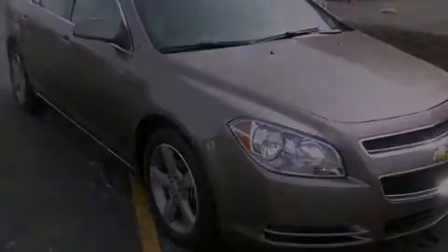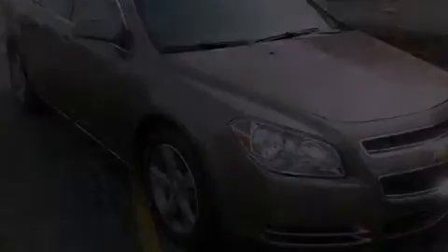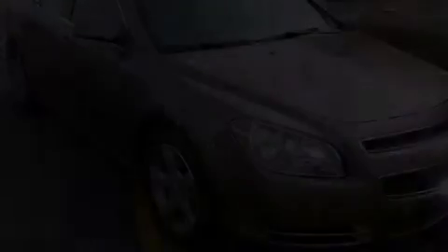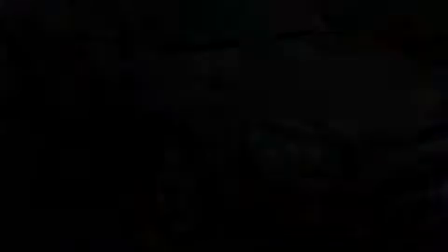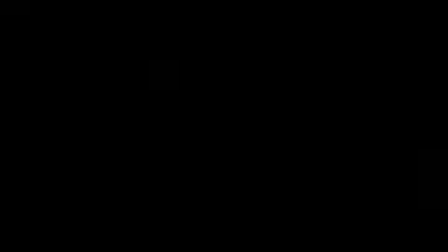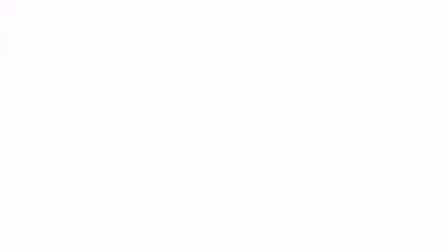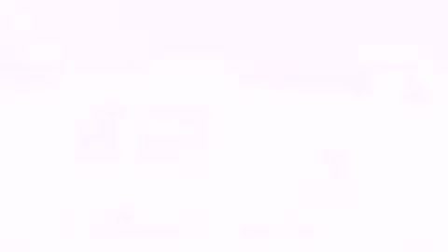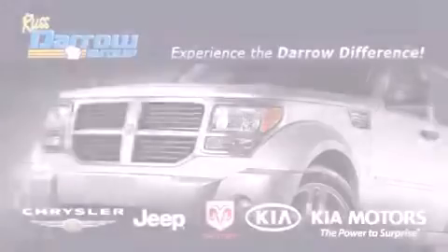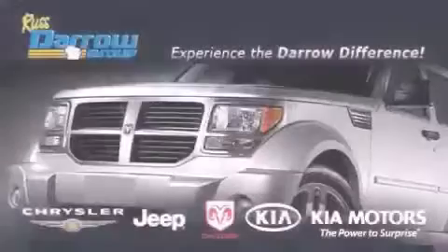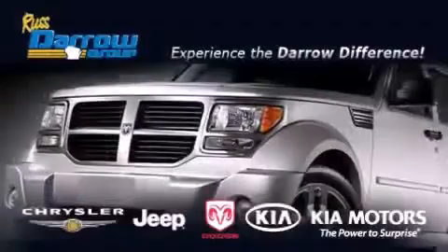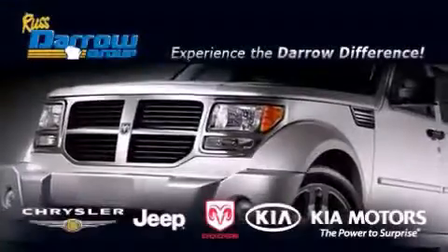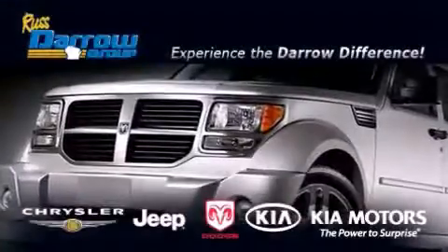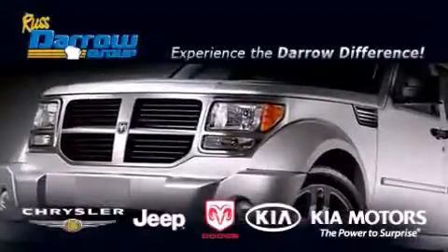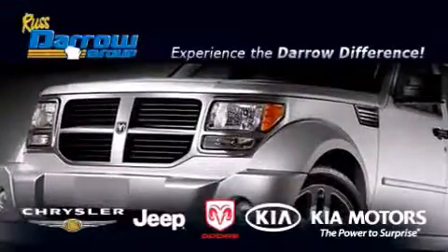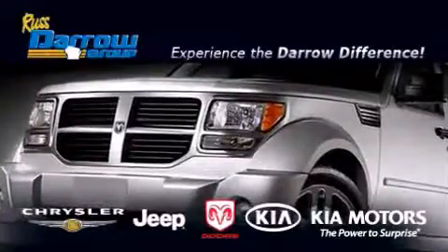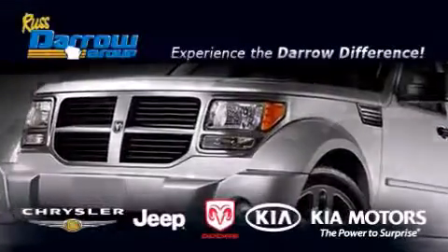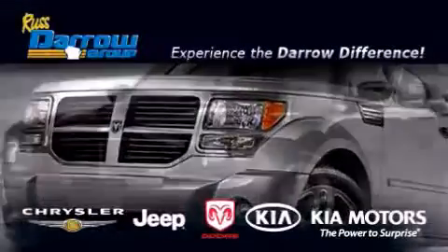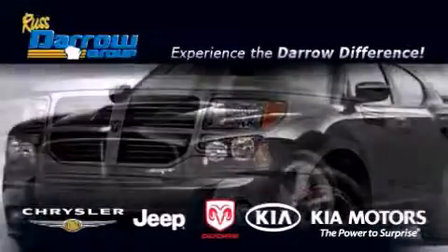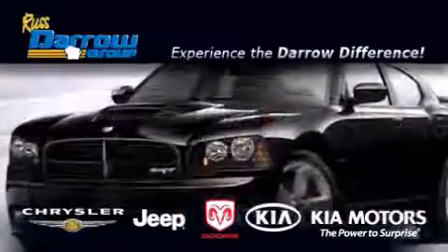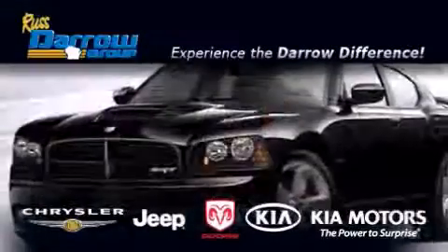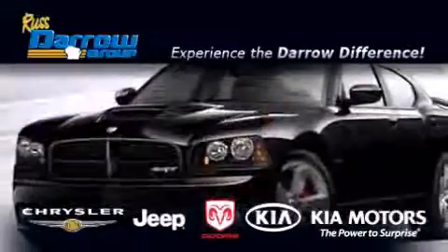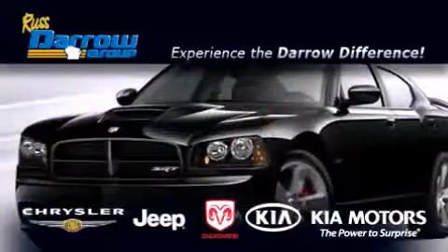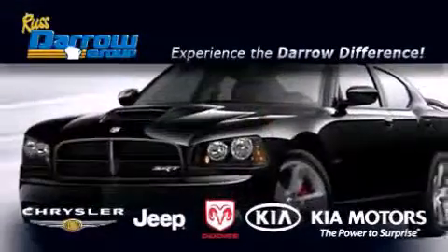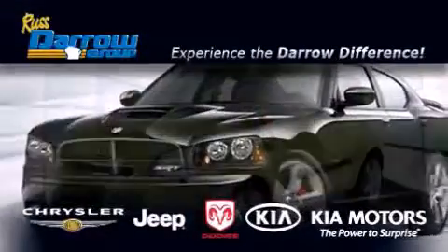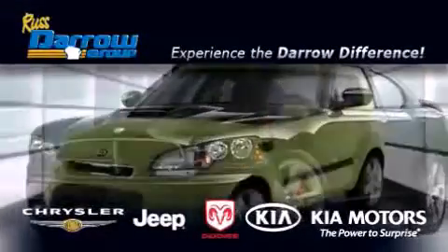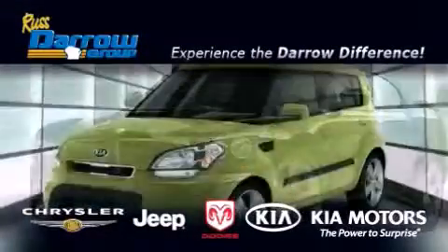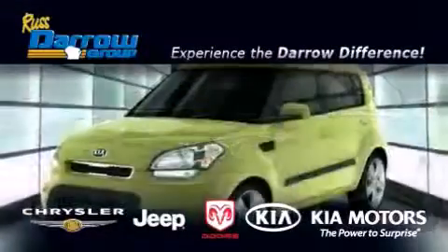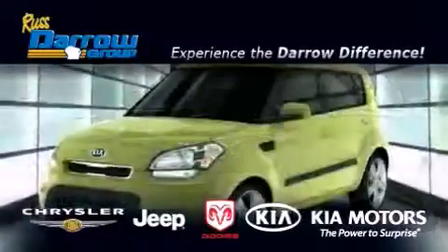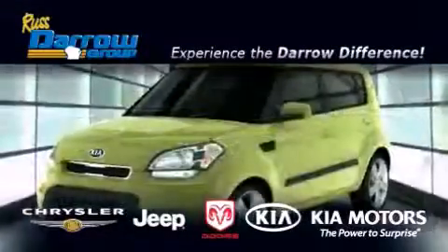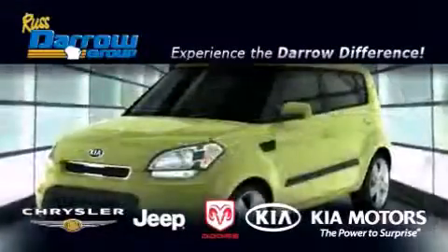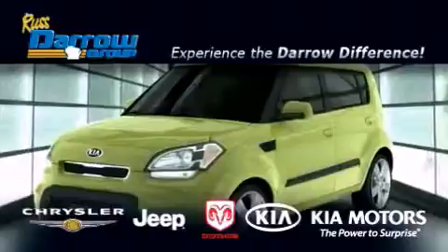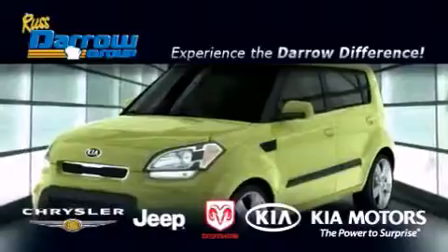Get the Darrell difference today, only at Russ Darrell Kia Chrysler Jeep Dodge Madison.